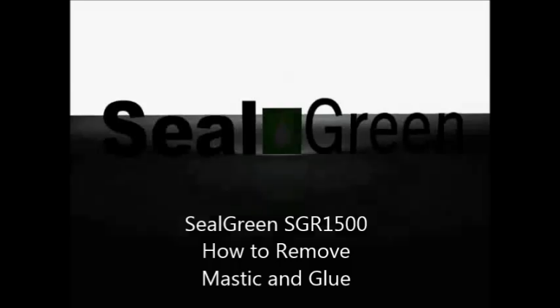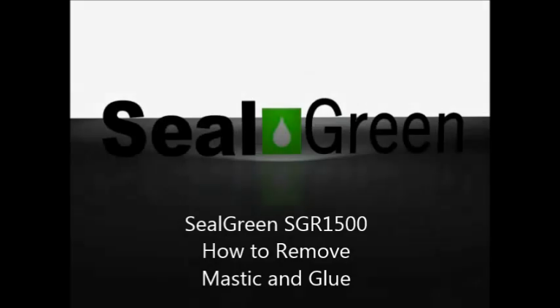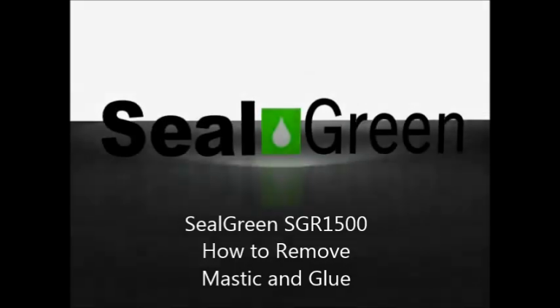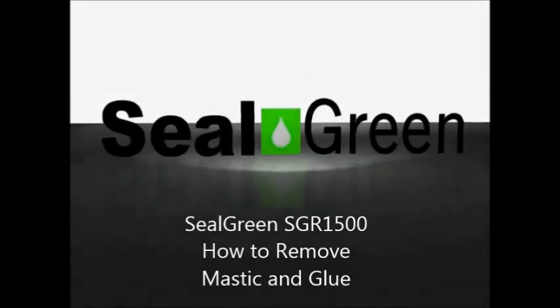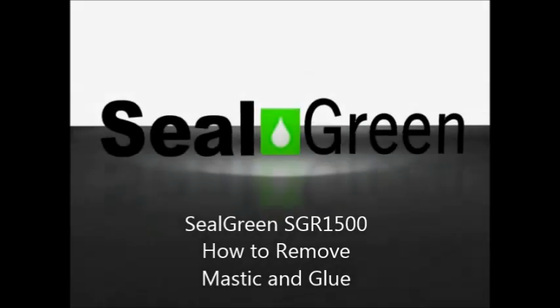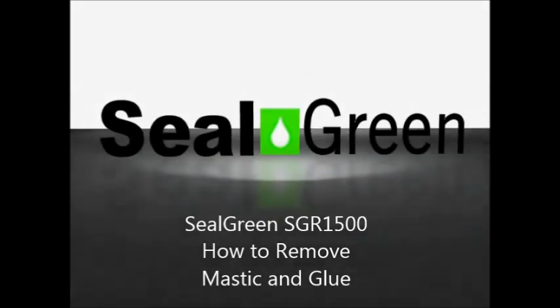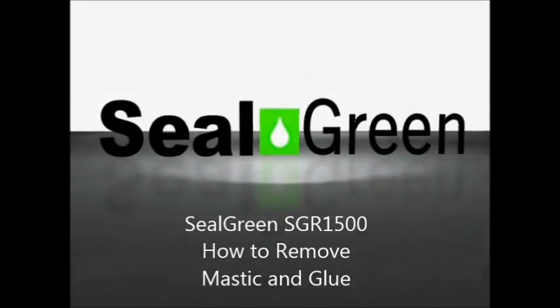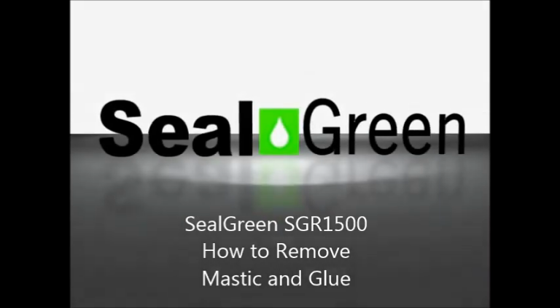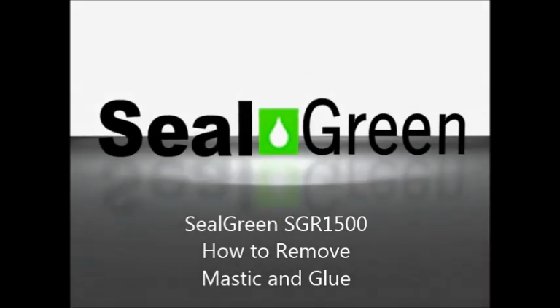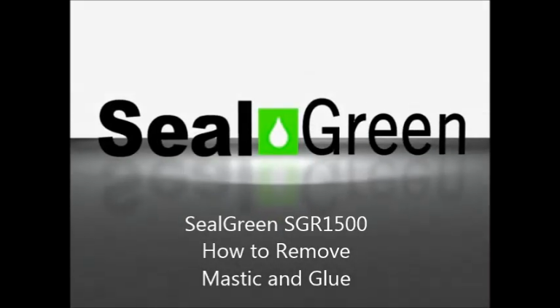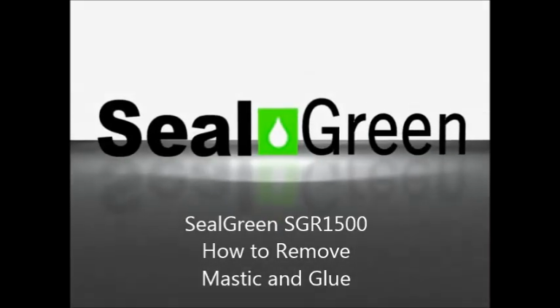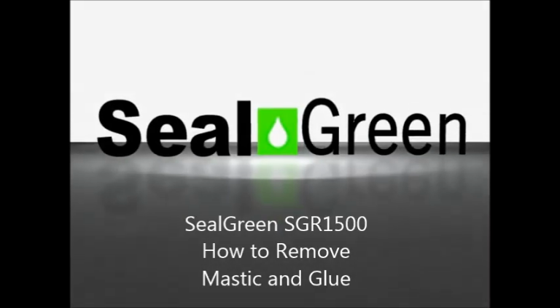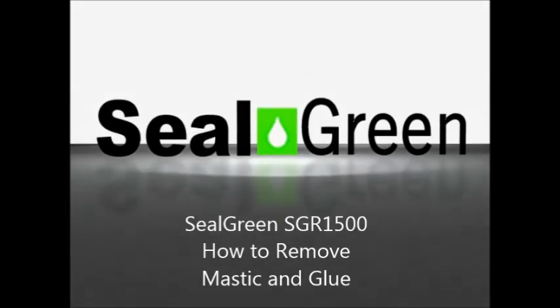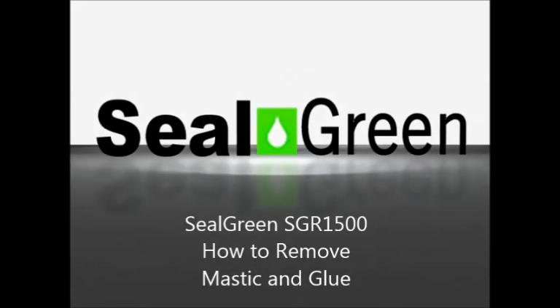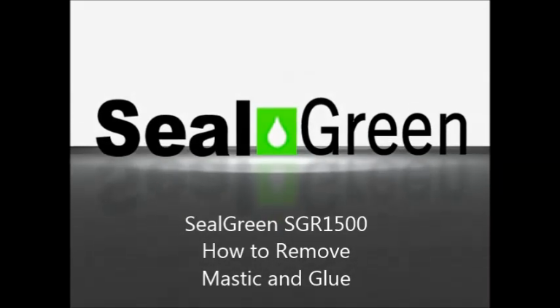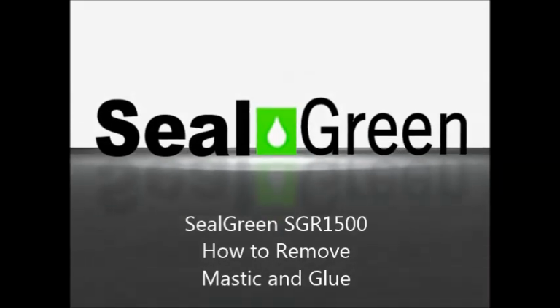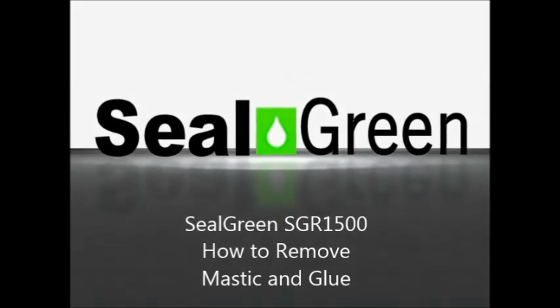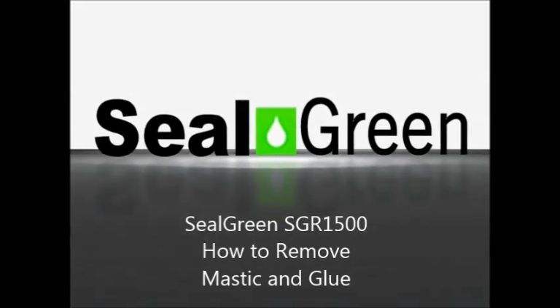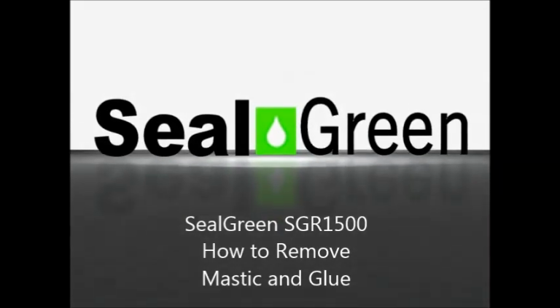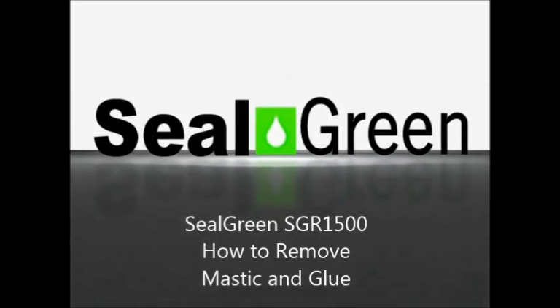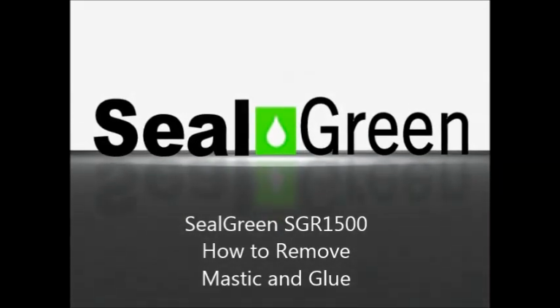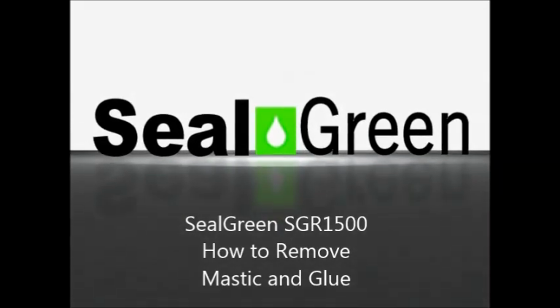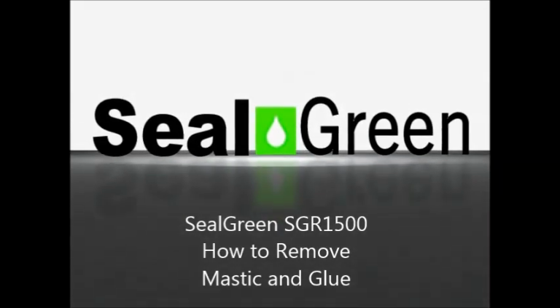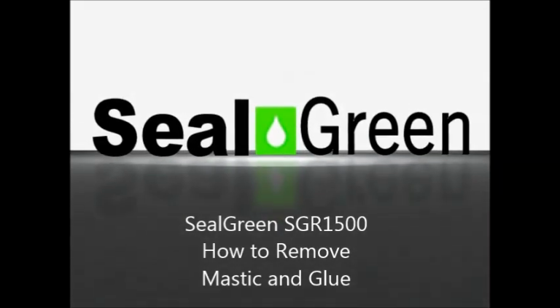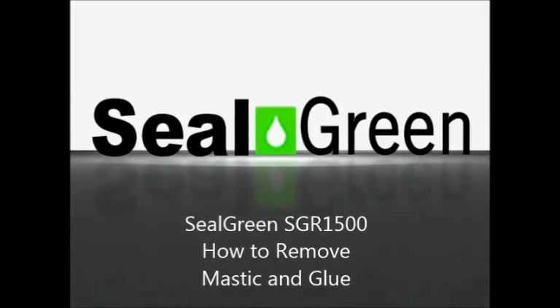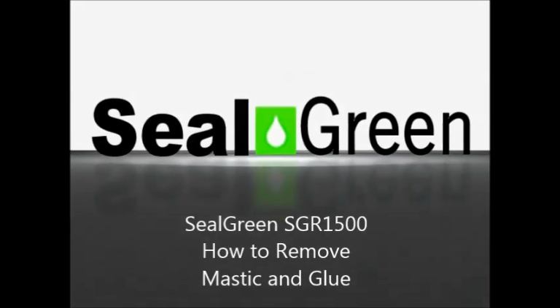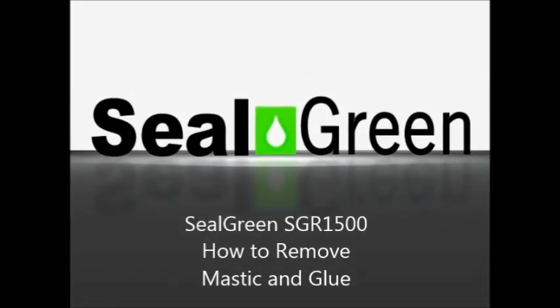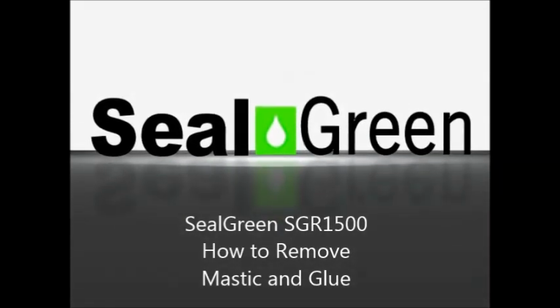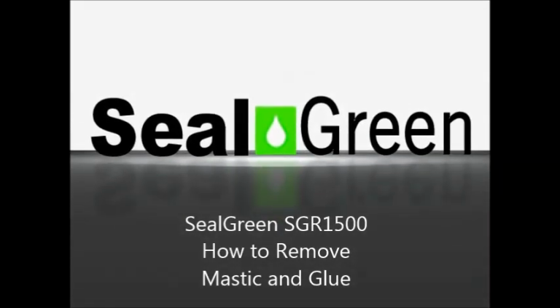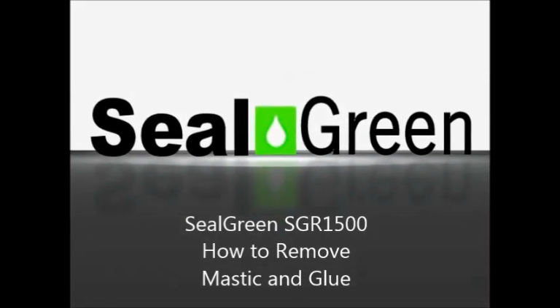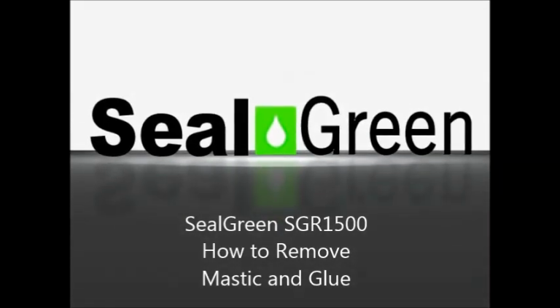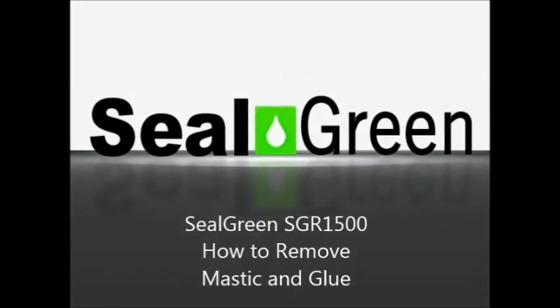Silveen SGR 1500 — how to remove mastic glue from a concrete floor.